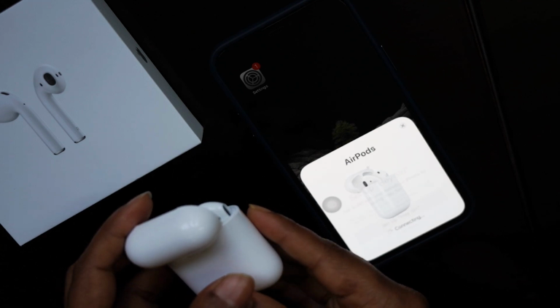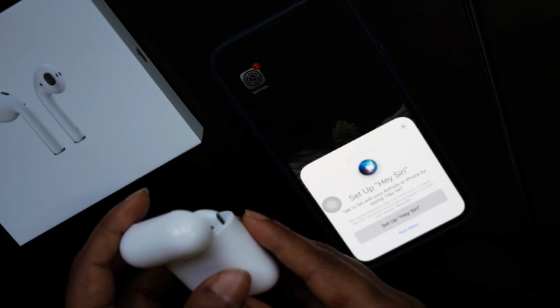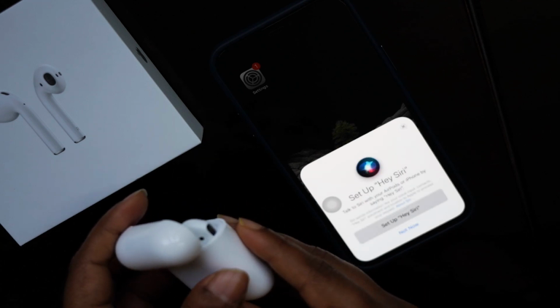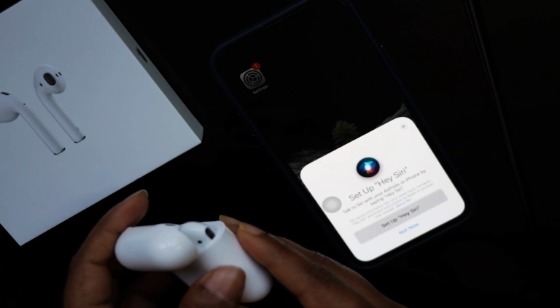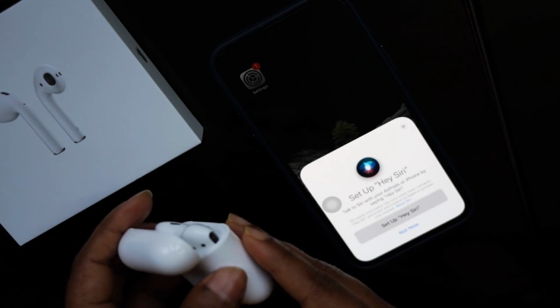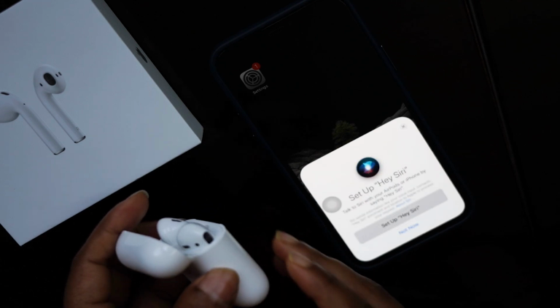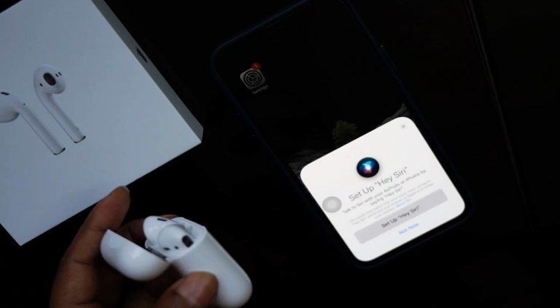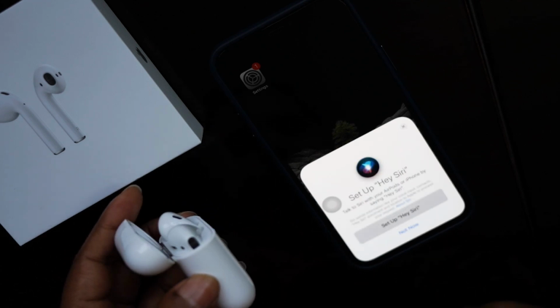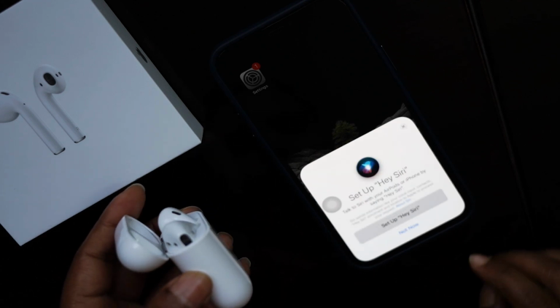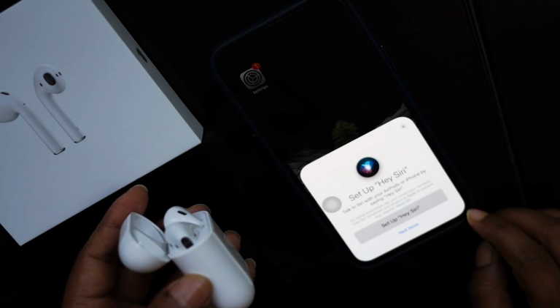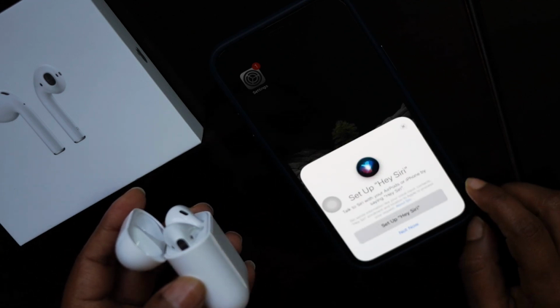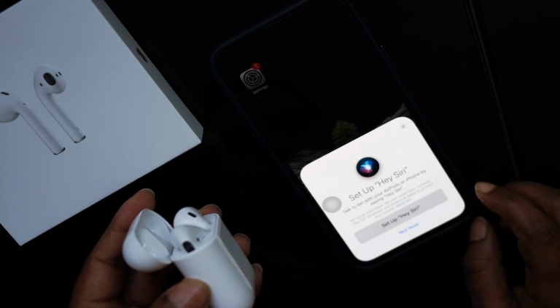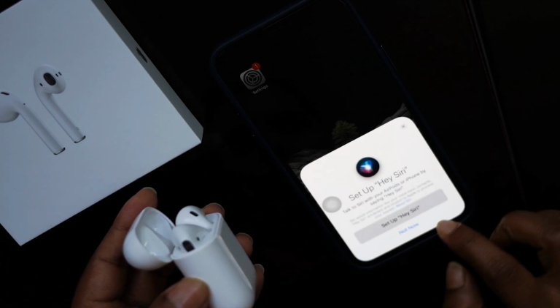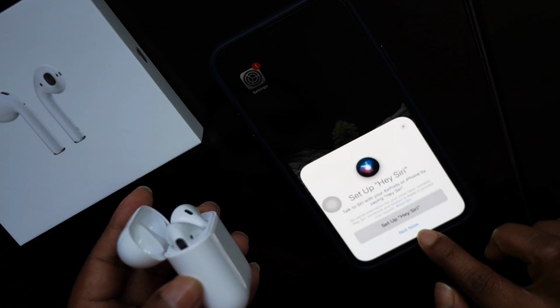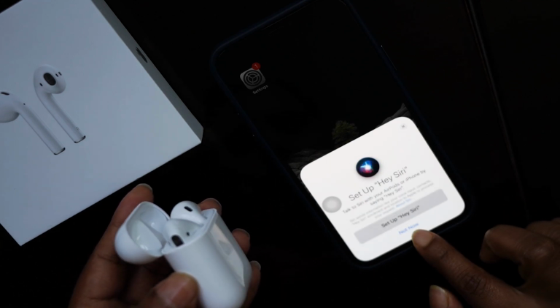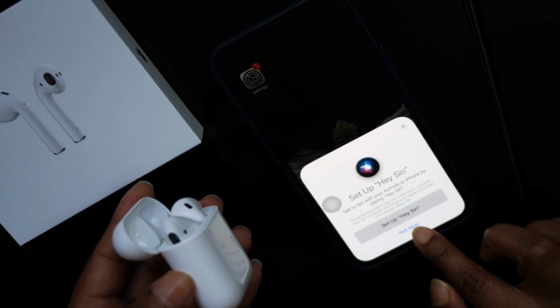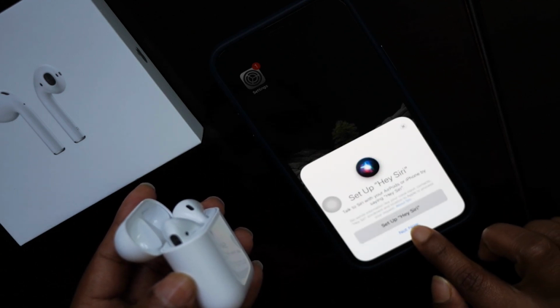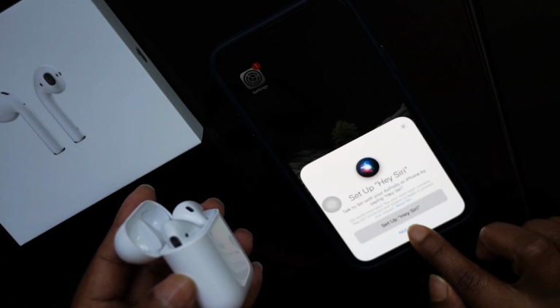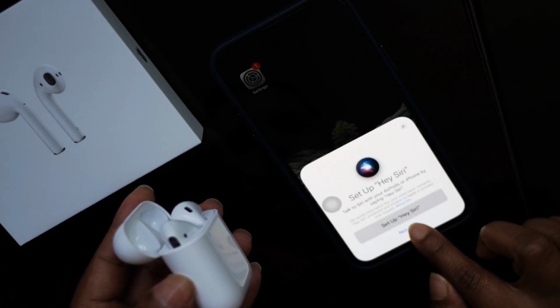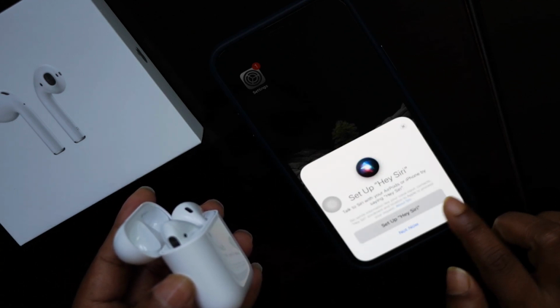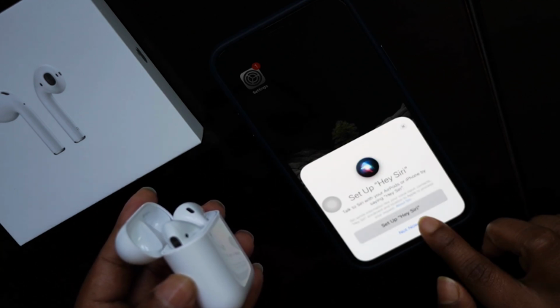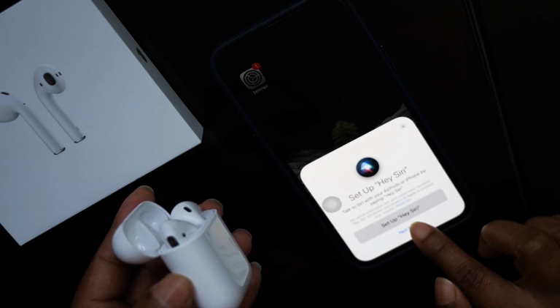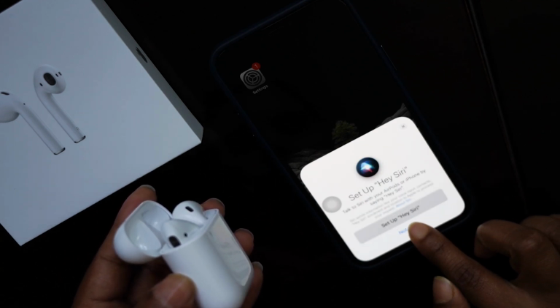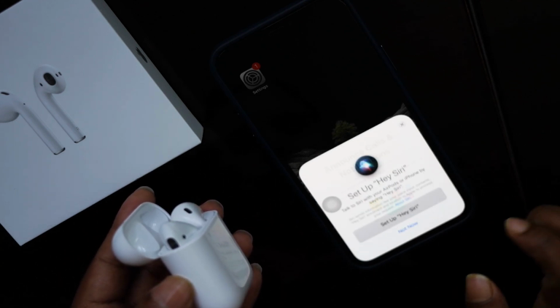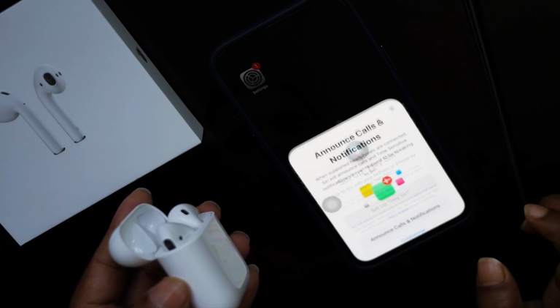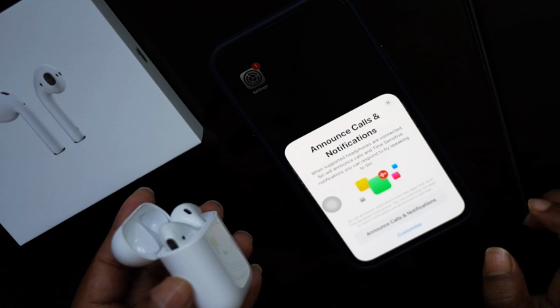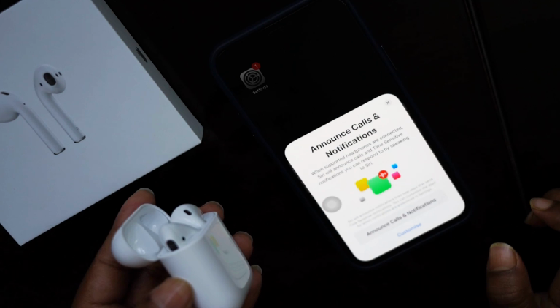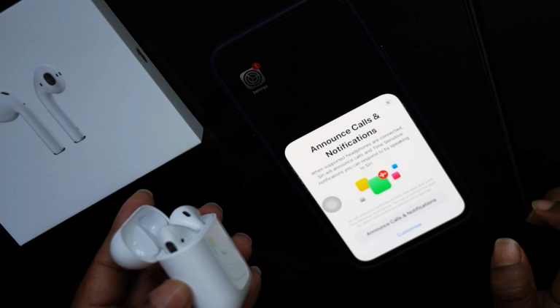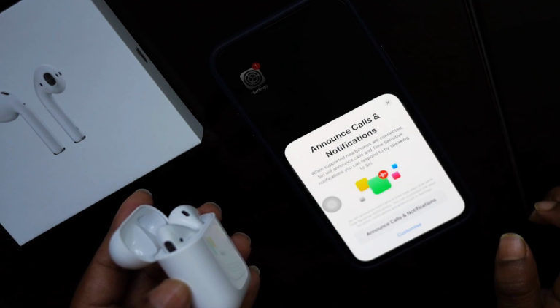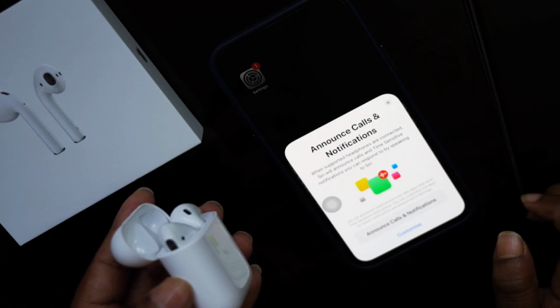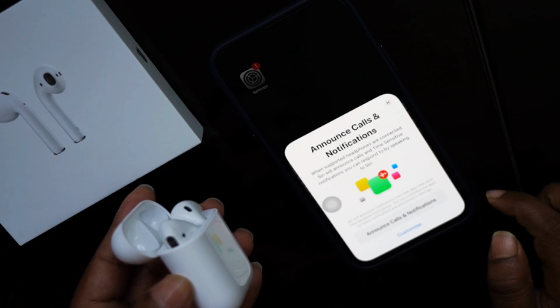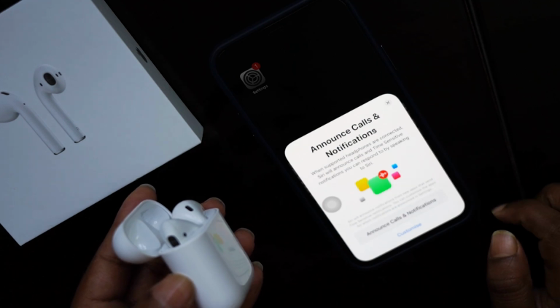Hey Siri is available in AirPods 2, and if you want you can connect it, but I'm not connecting it for now.